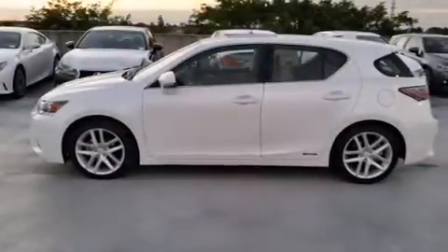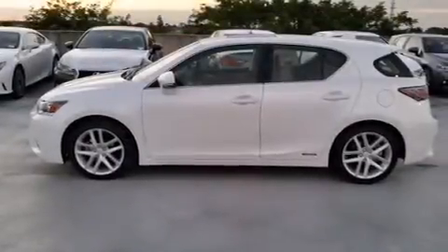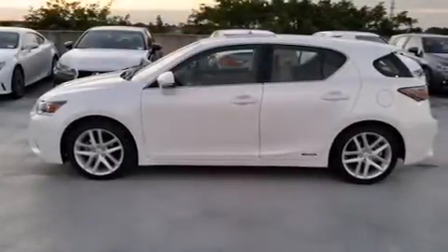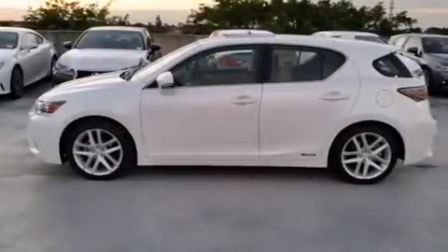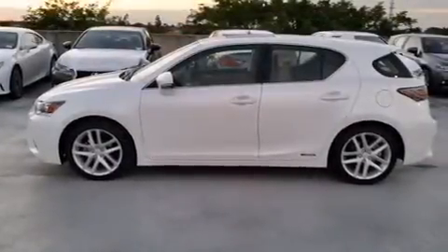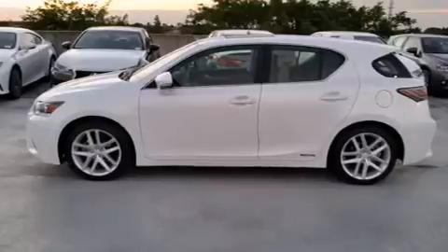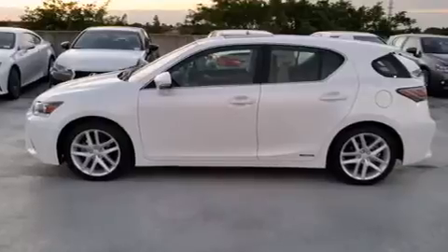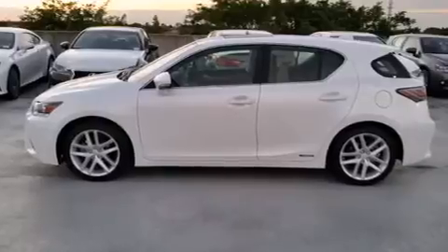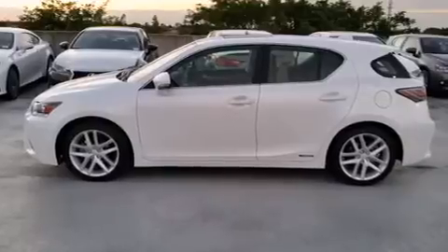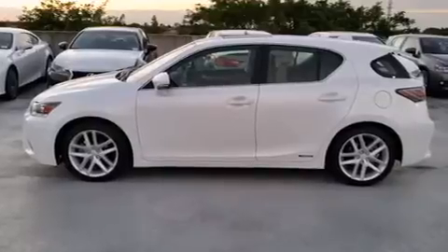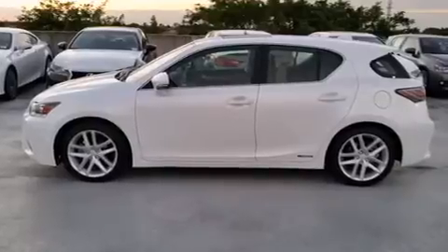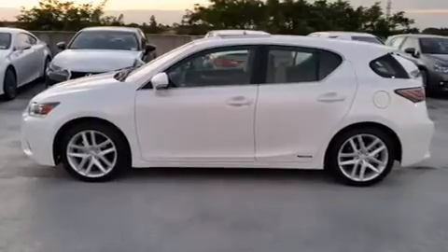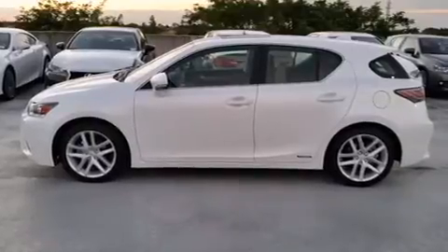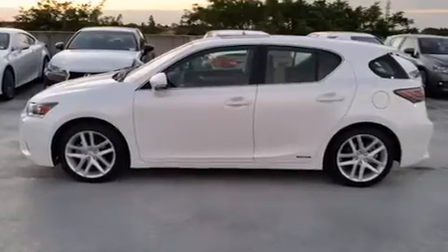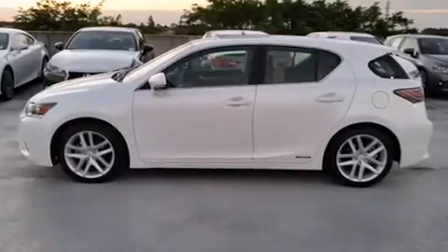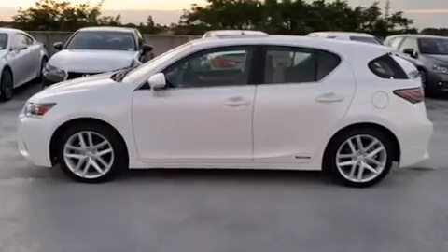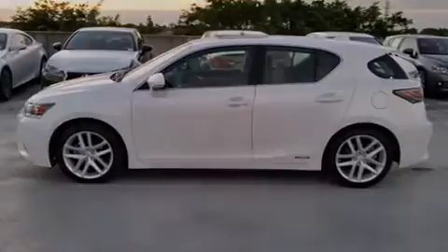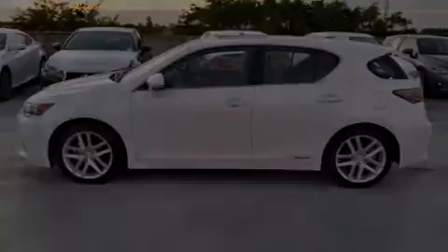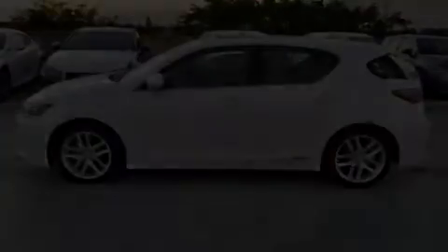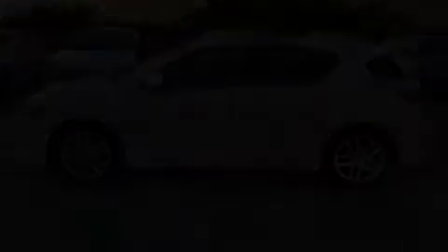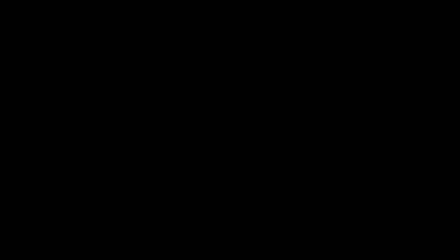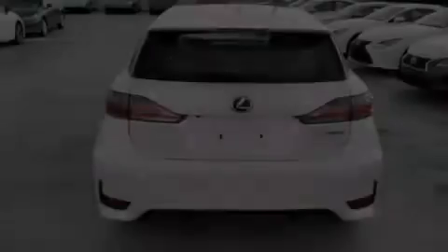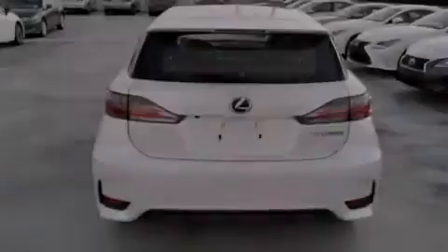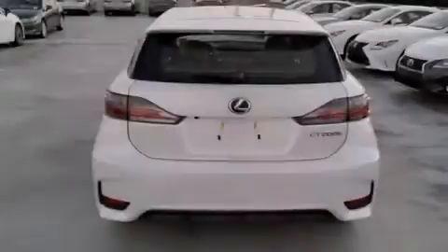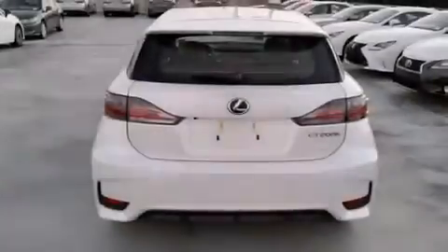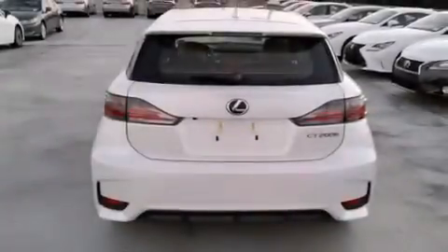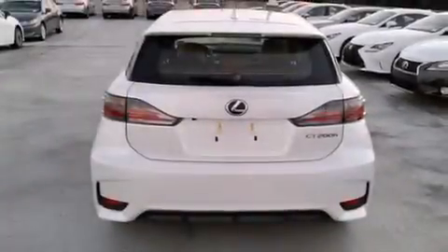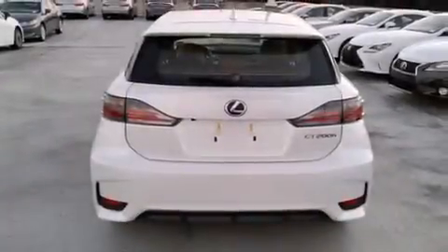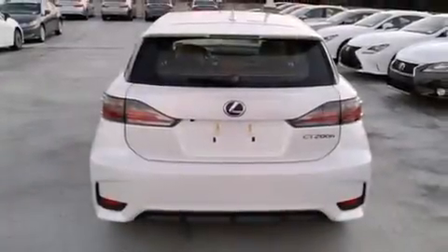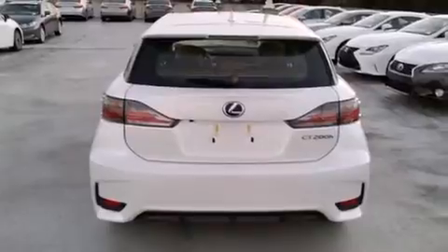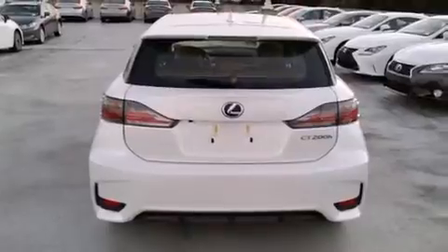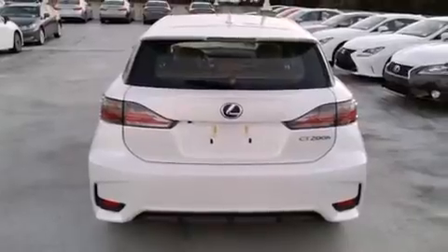Additional features include traction control, an anti-lock braking system, and a sunroof that enables you to fill the cabin with fresh air at the push of a button.